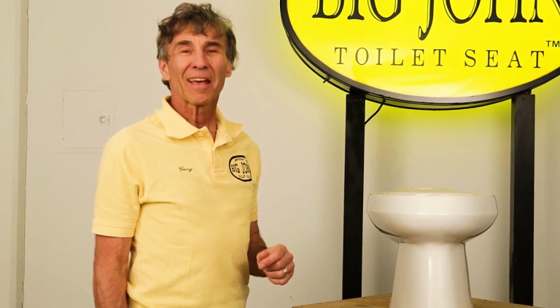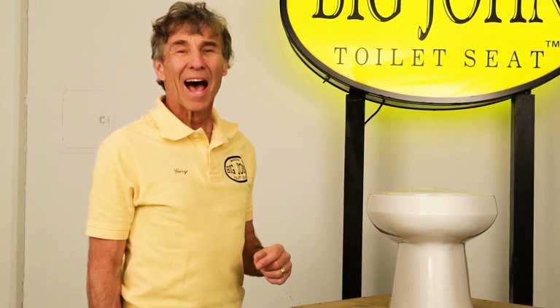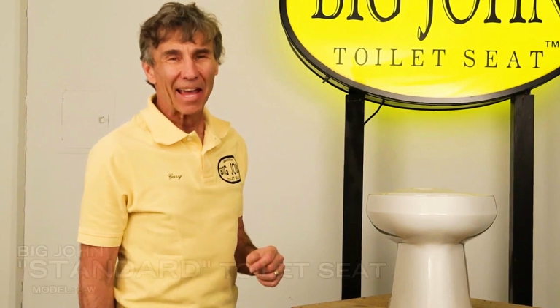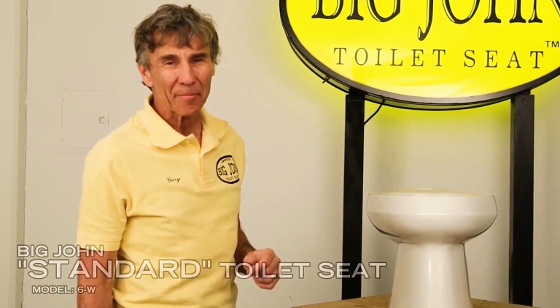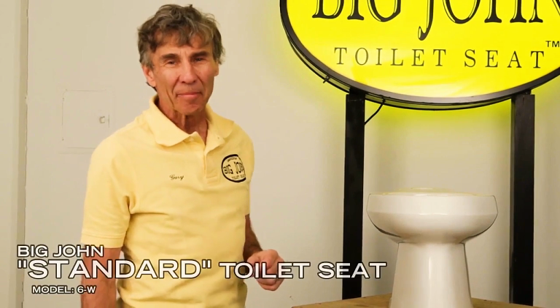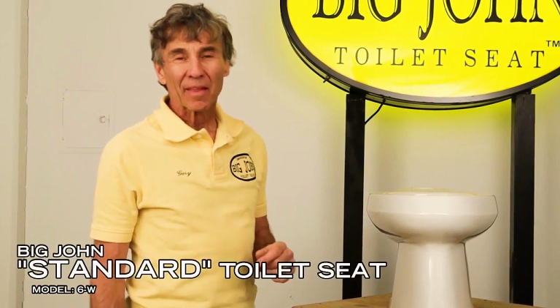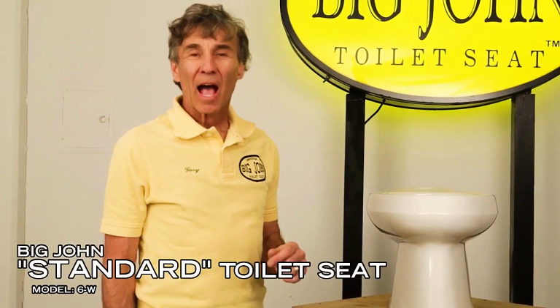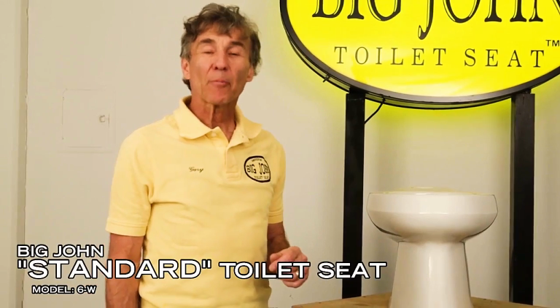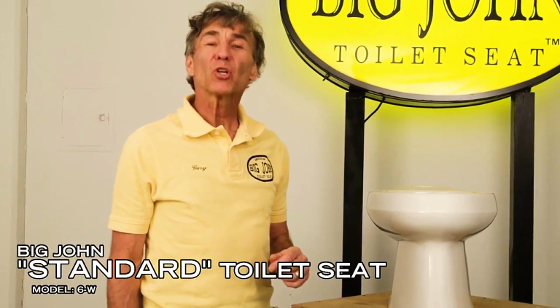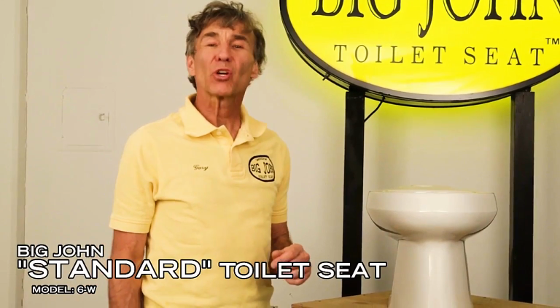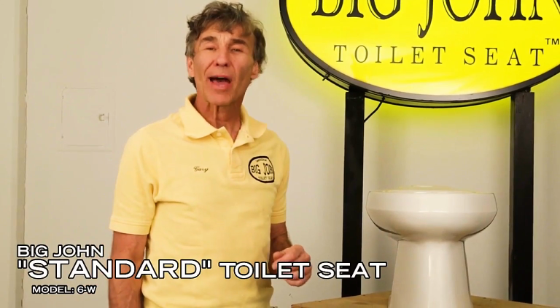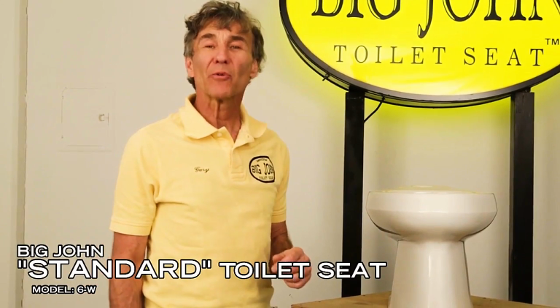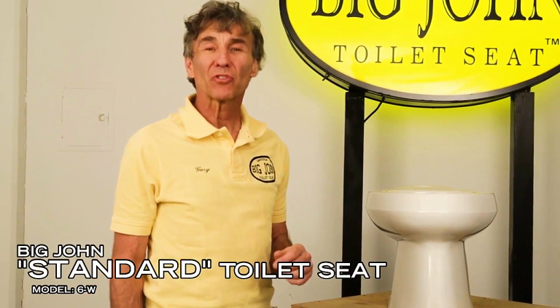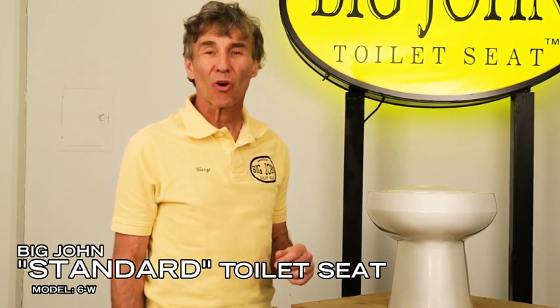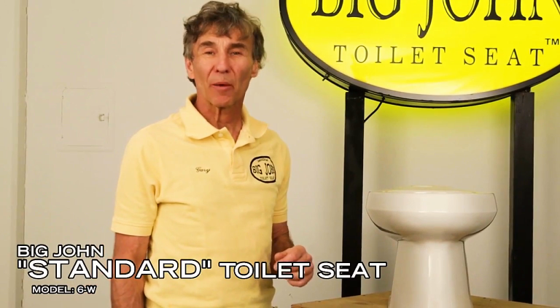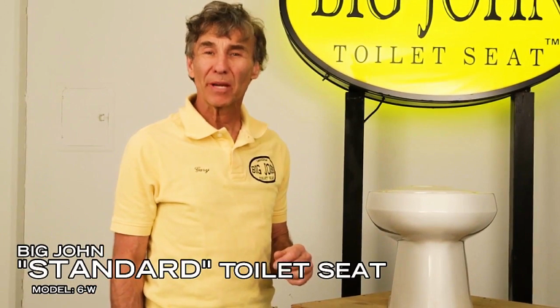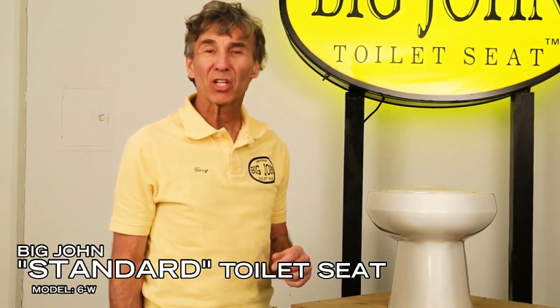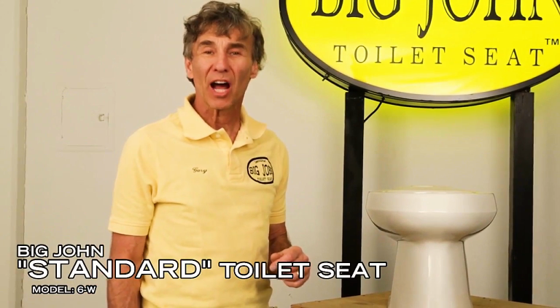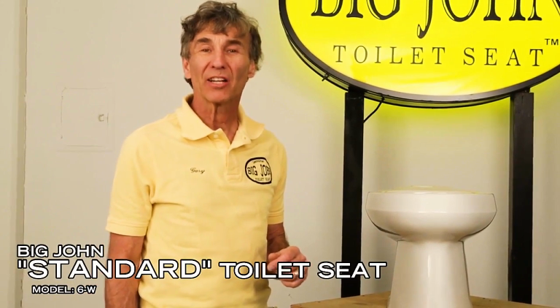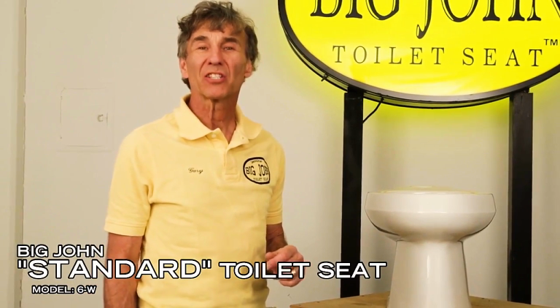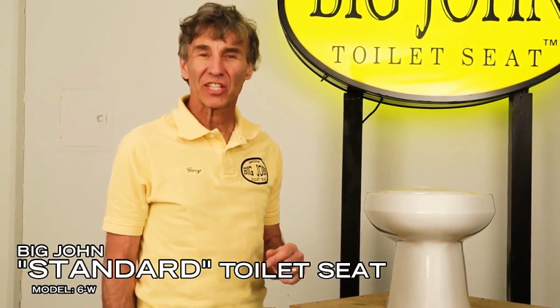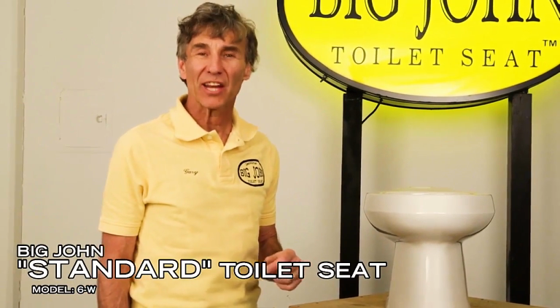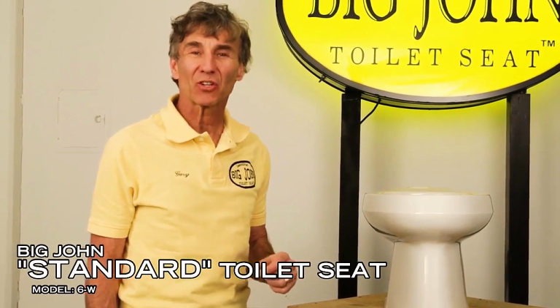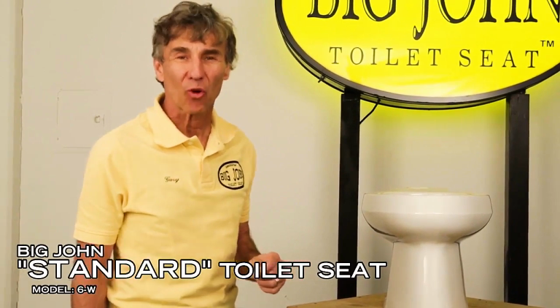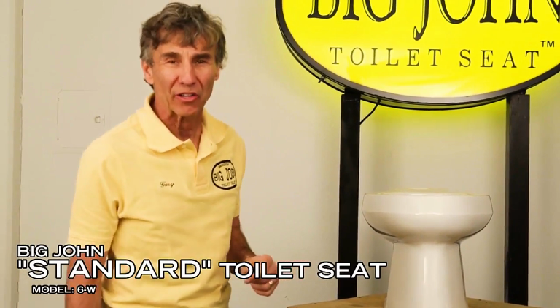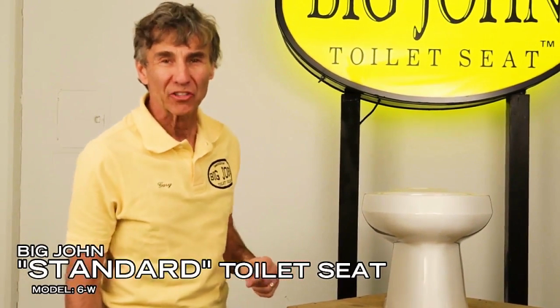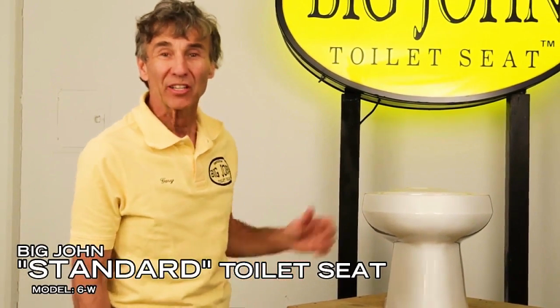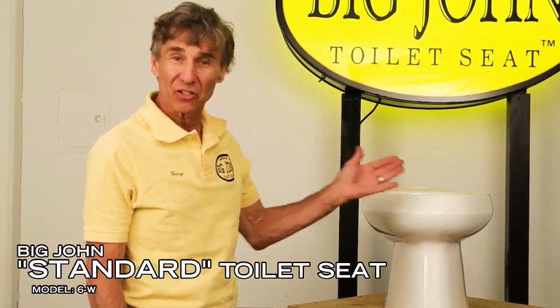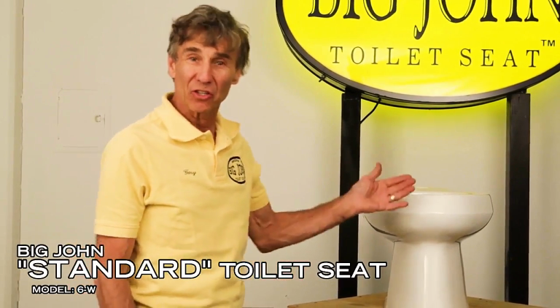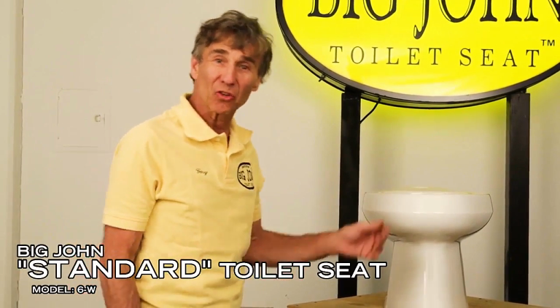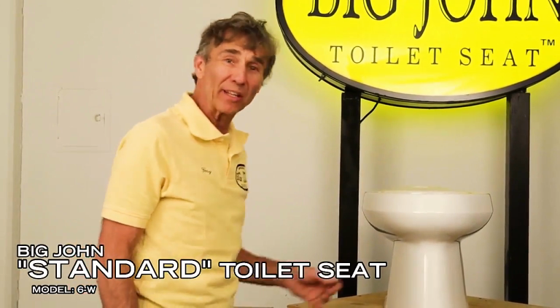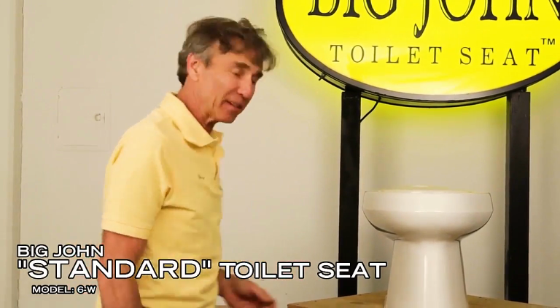Hi, I'm going to show you how to install a Big John standard toilet seat to your toilet.